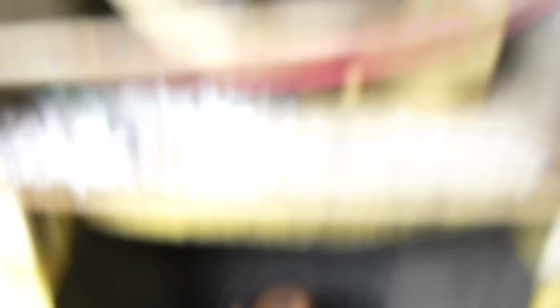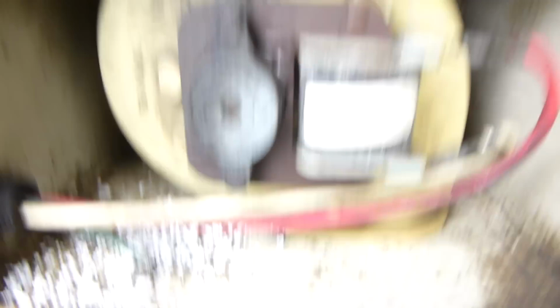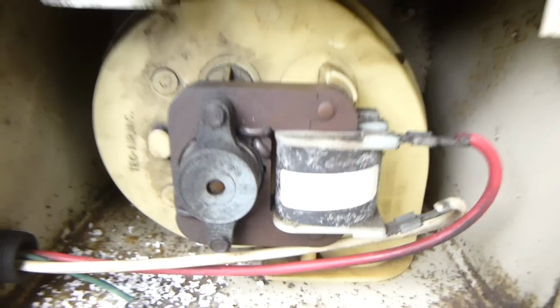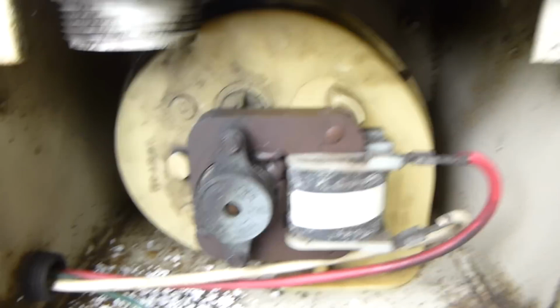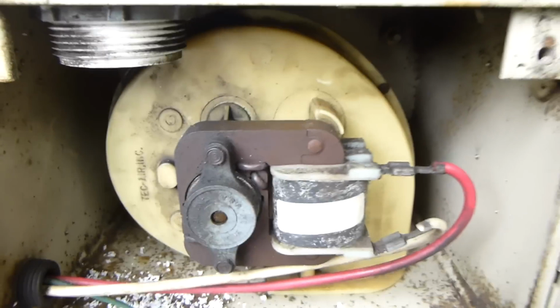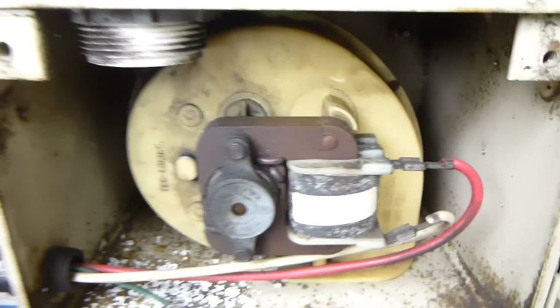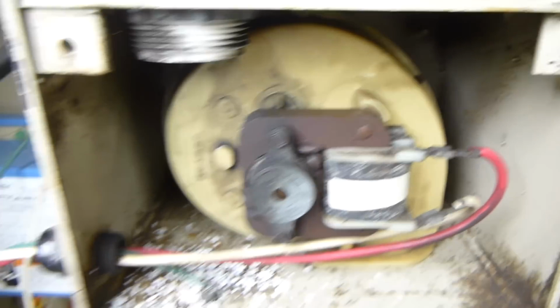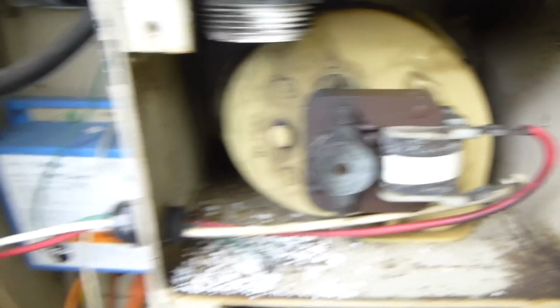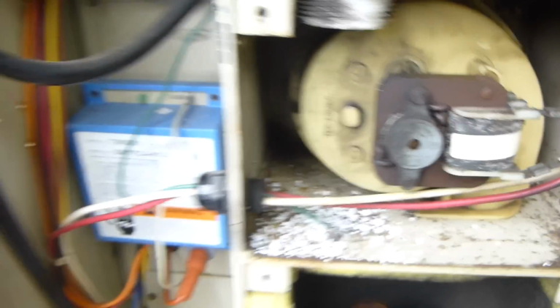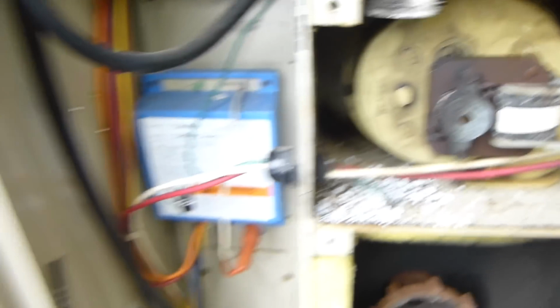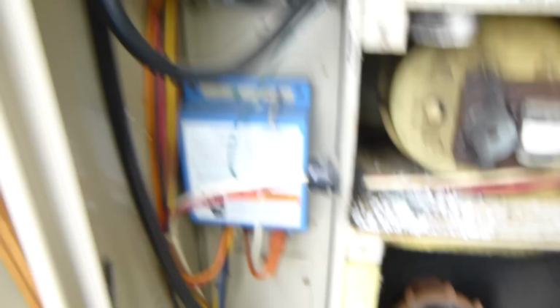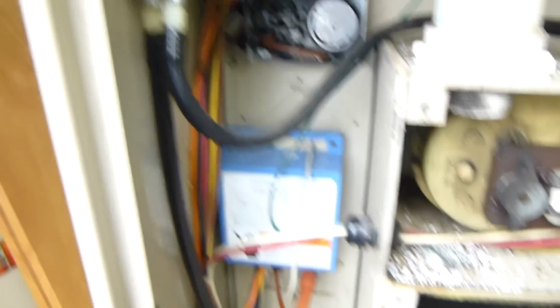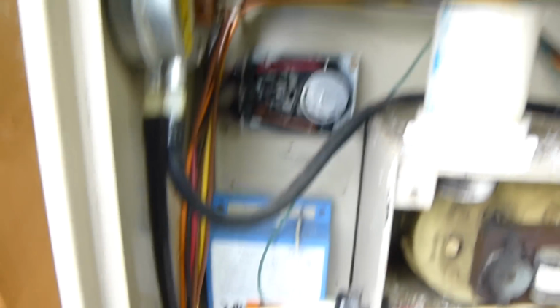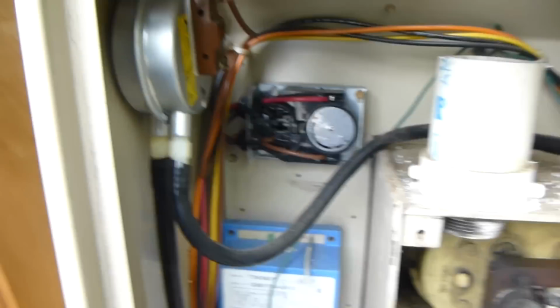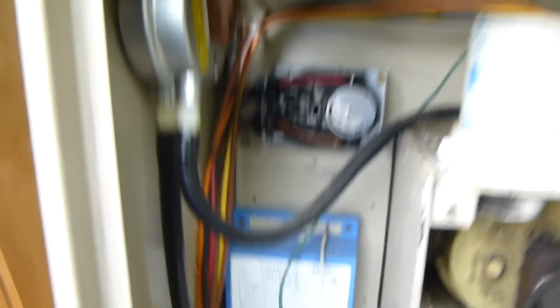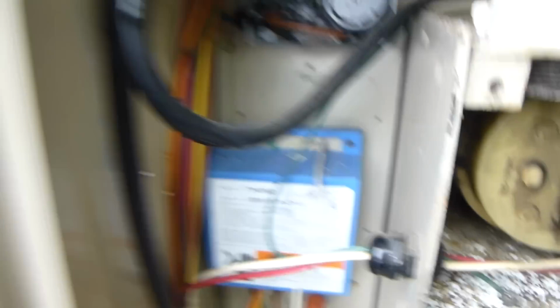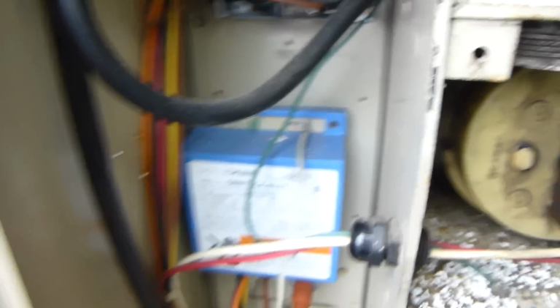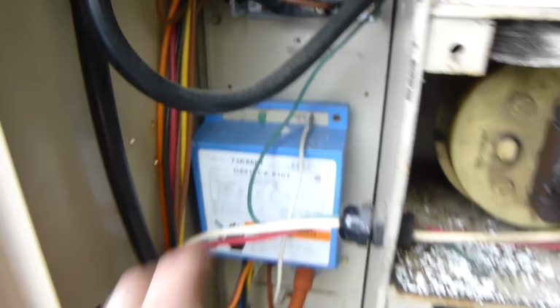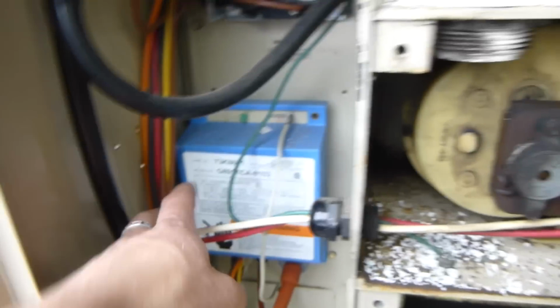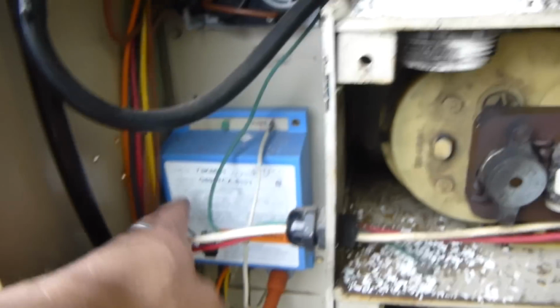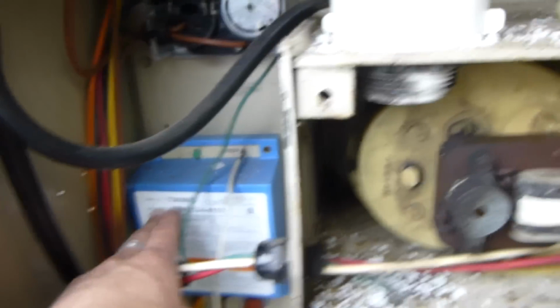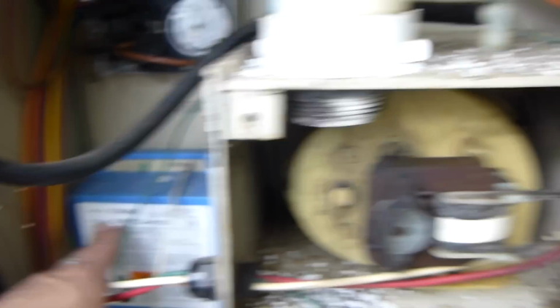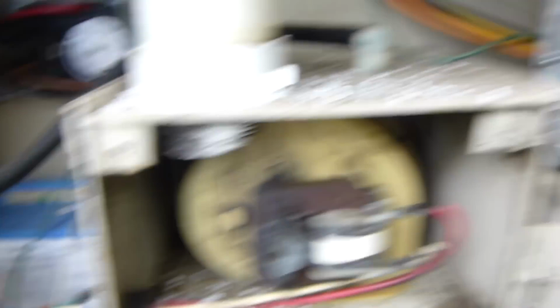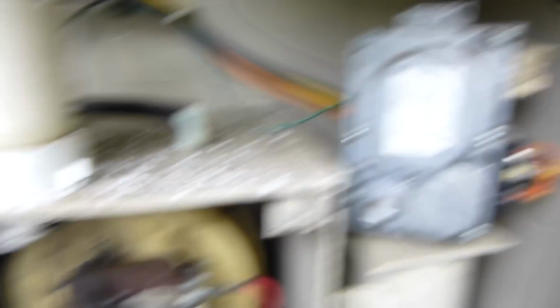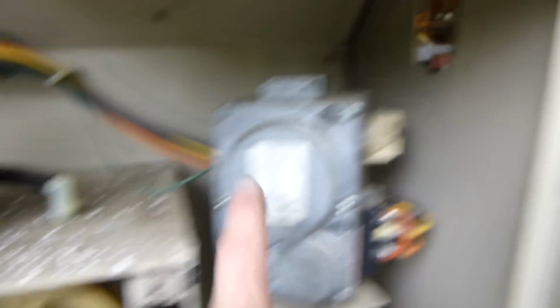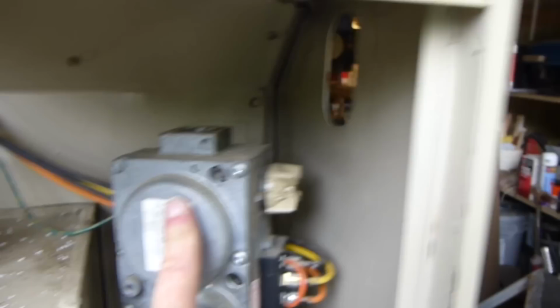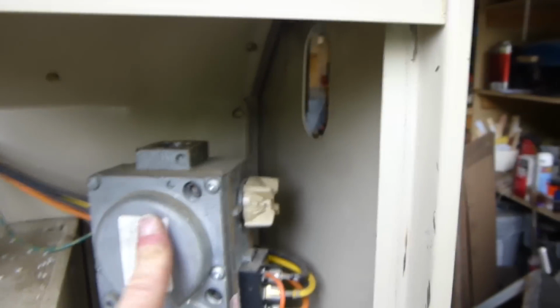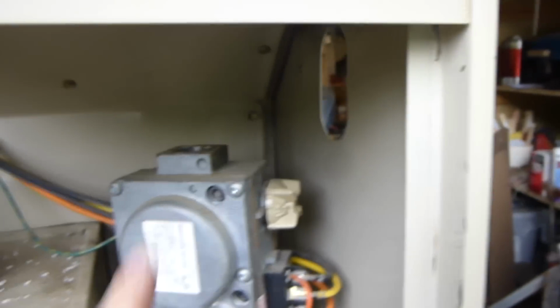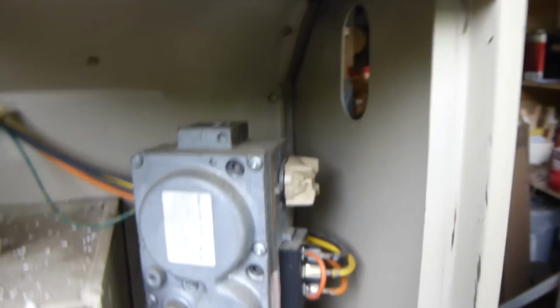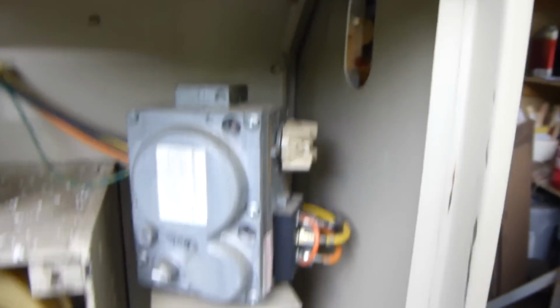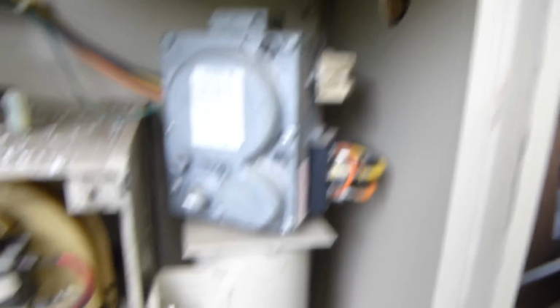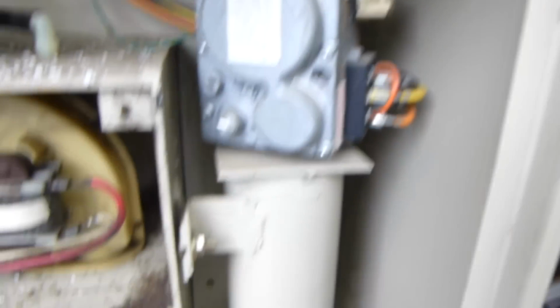And up here we have our fan. And then over here we have our igniter and the gas intake.